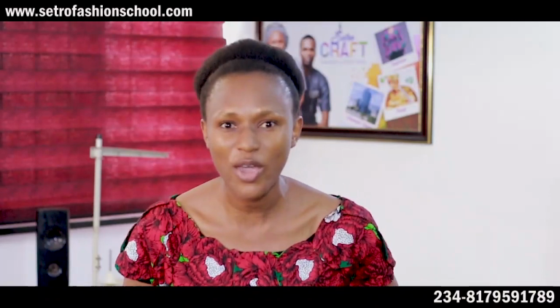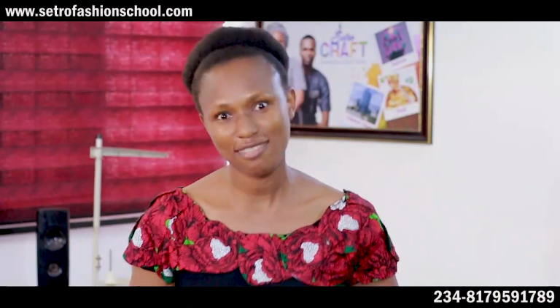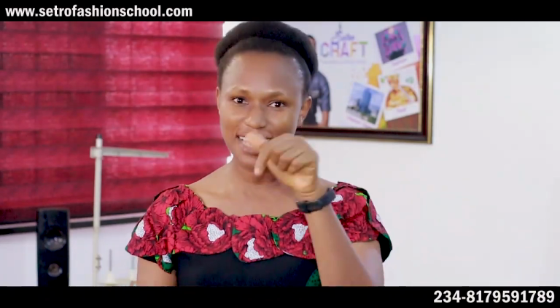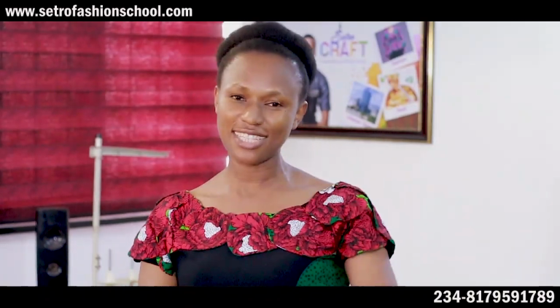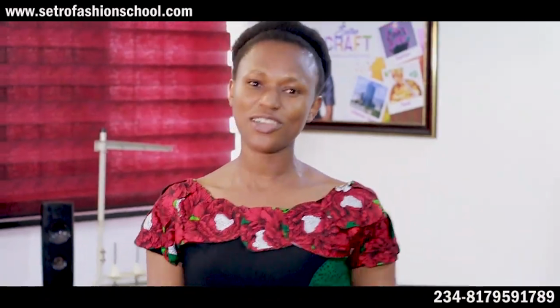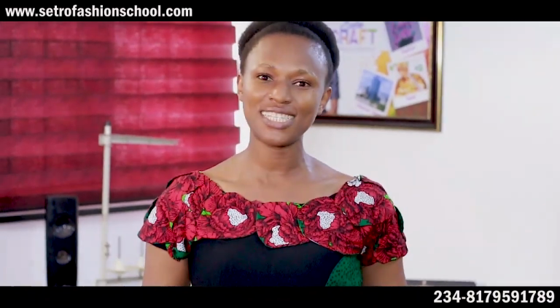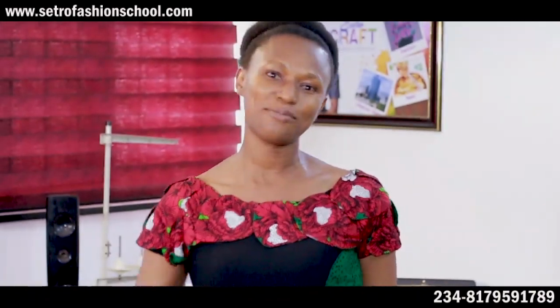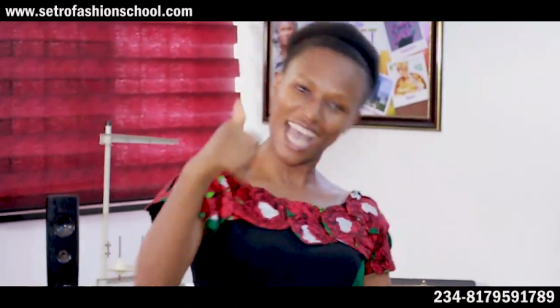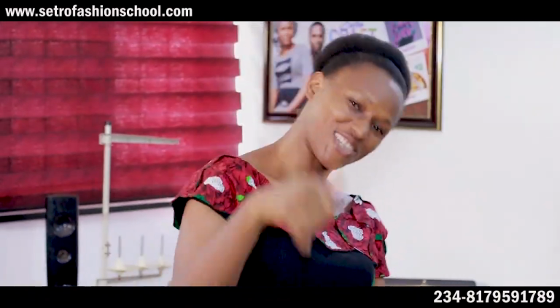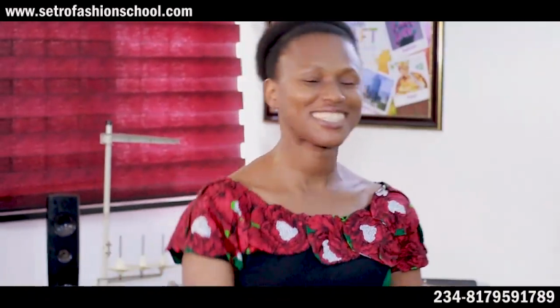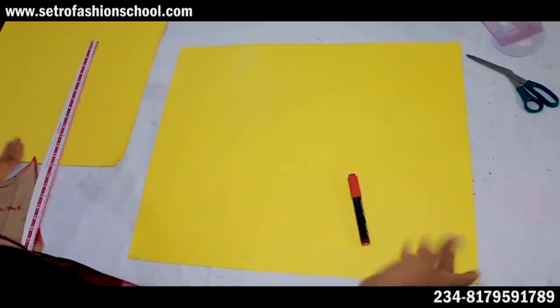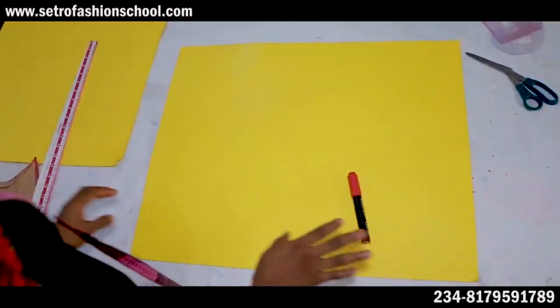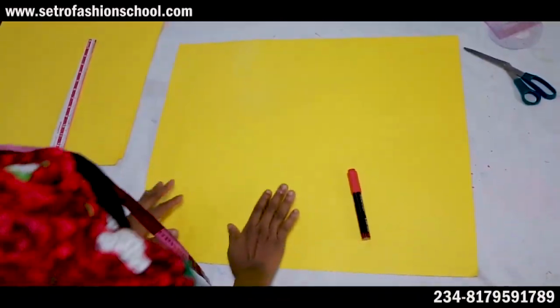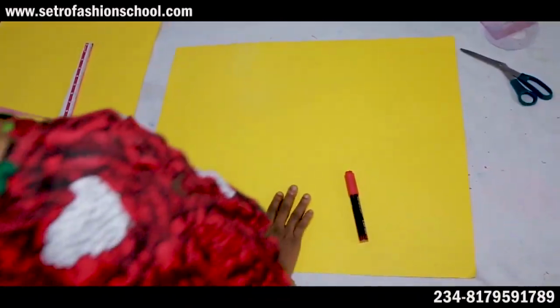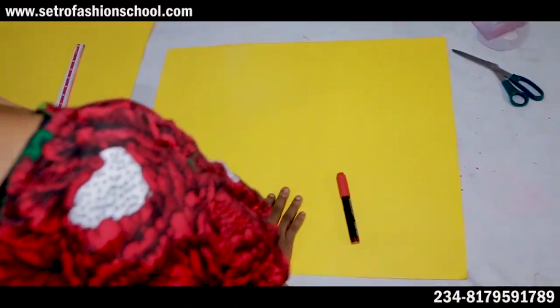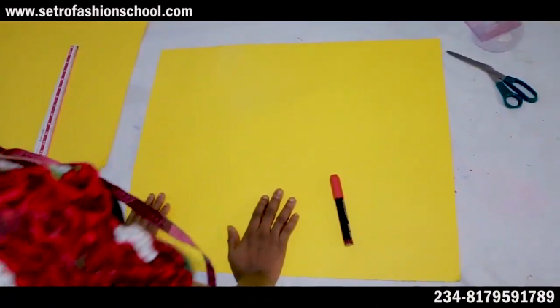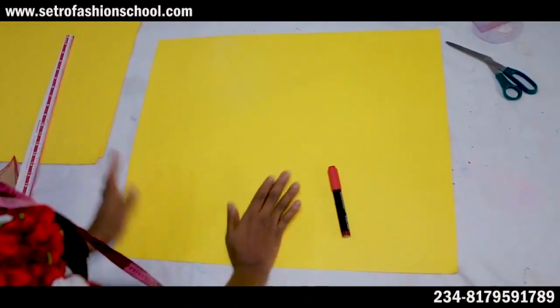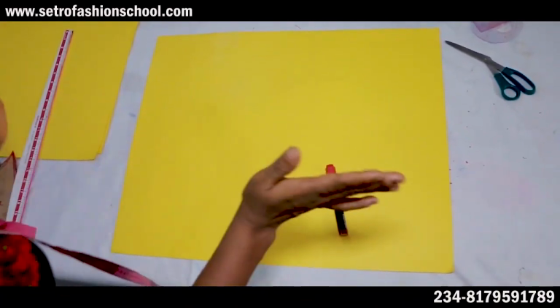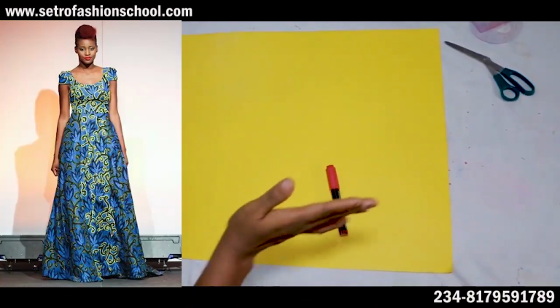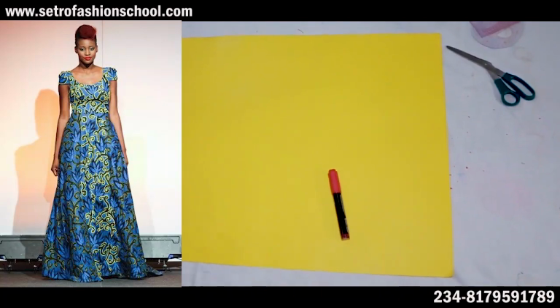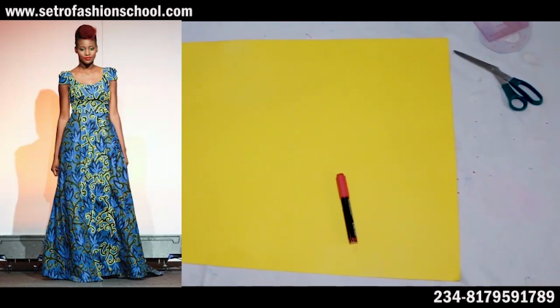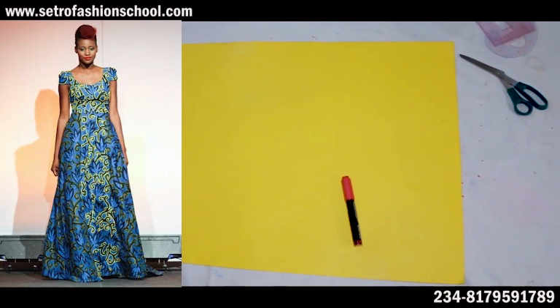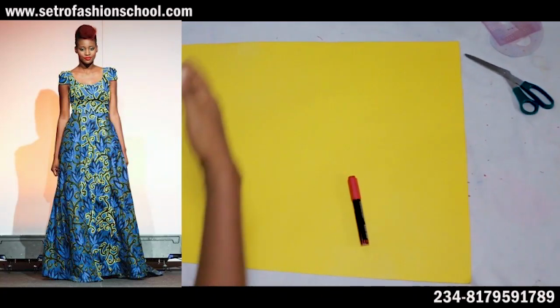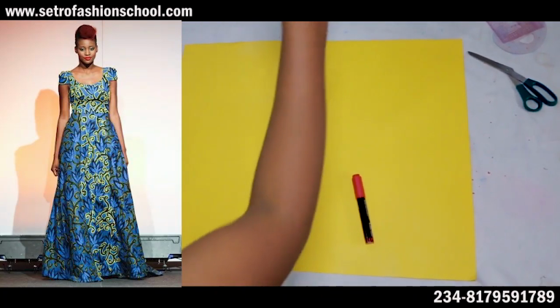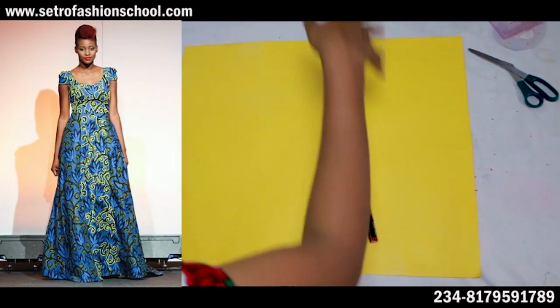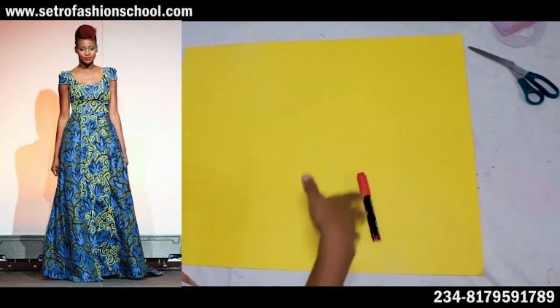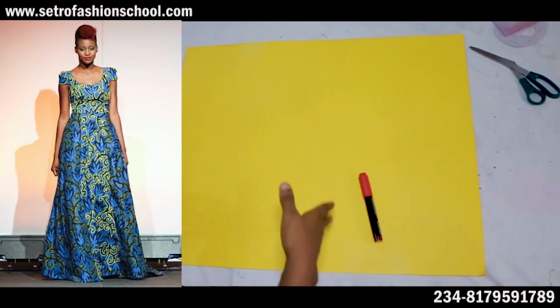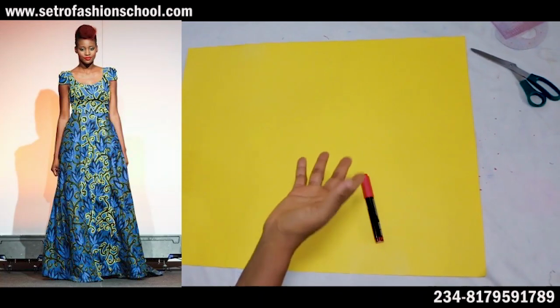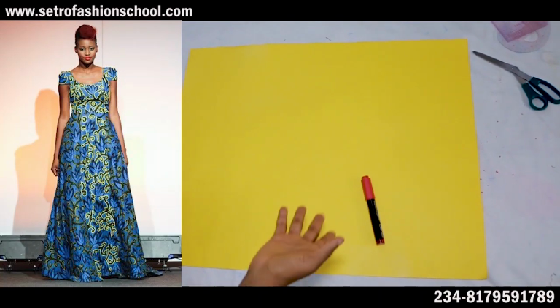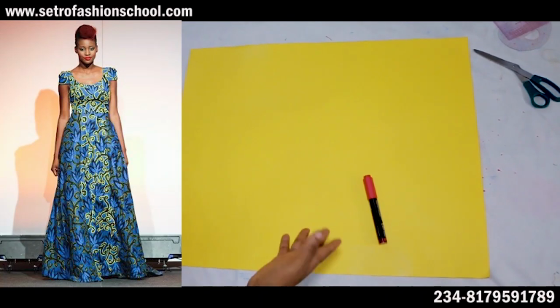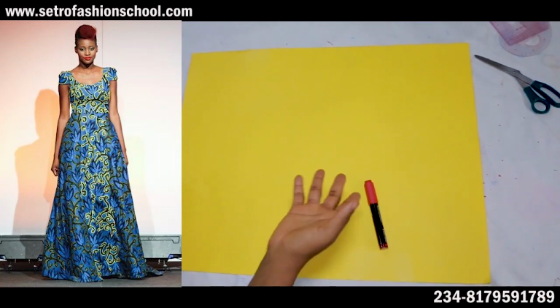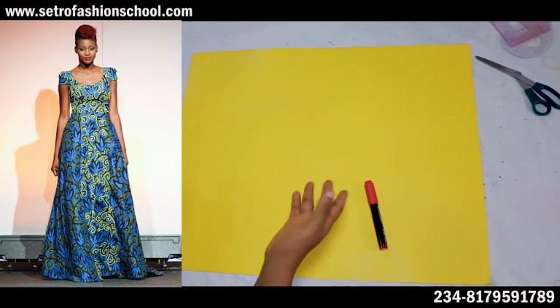Let's get to the cutting table. Right now, for the various necklines, I just want to give a list of necklines to be considering.